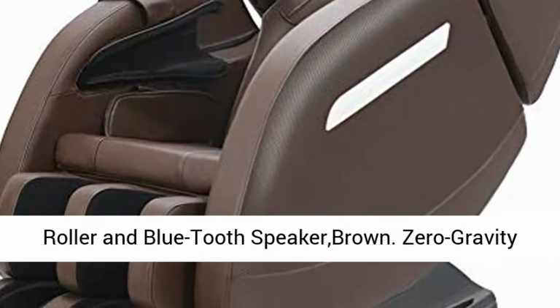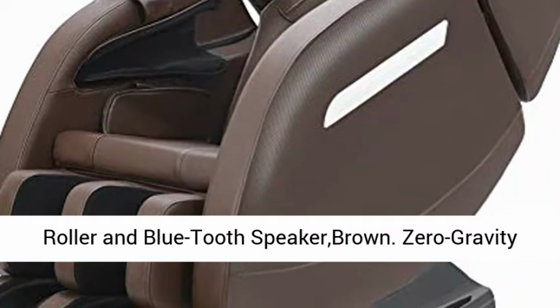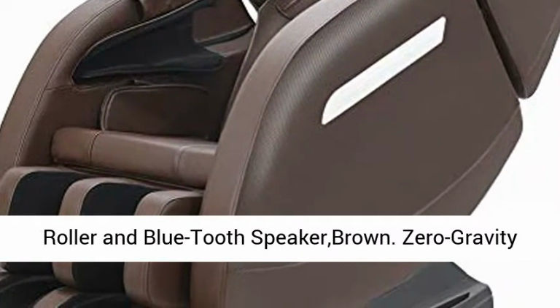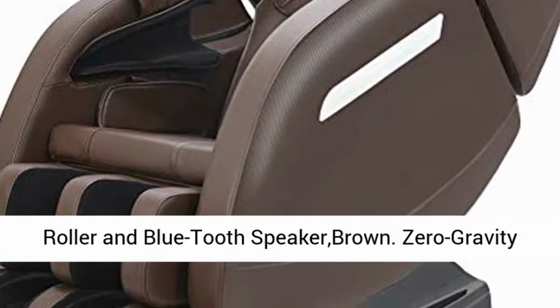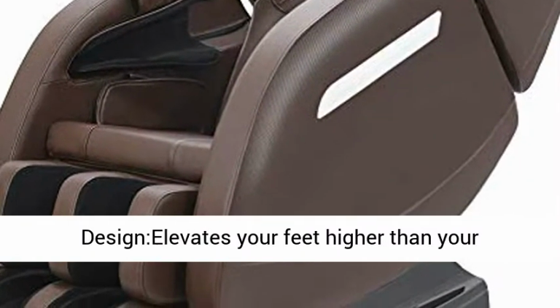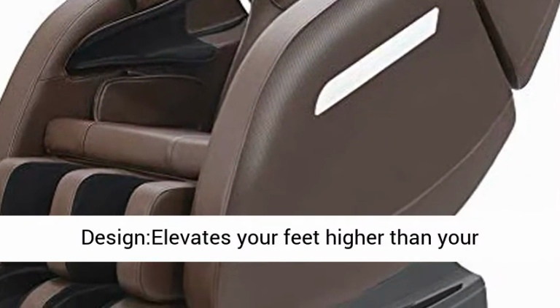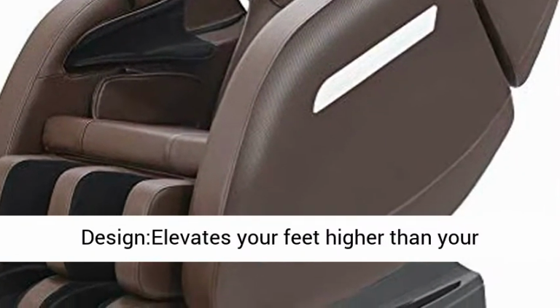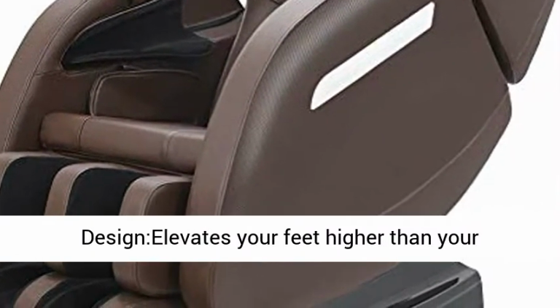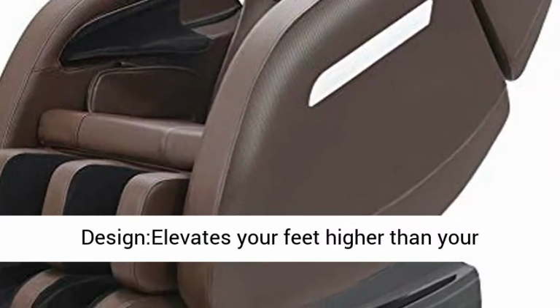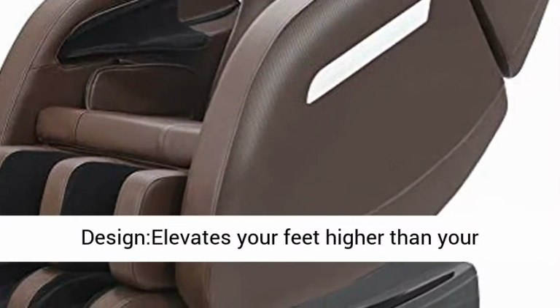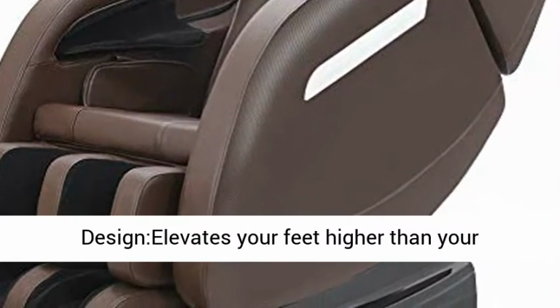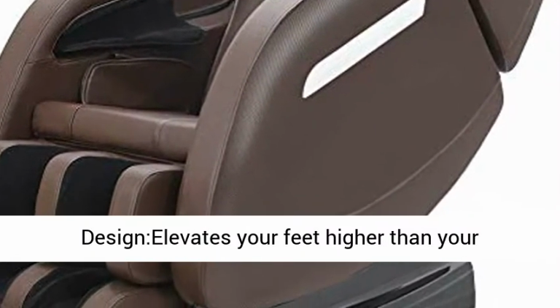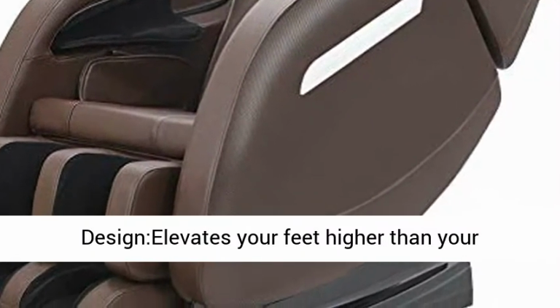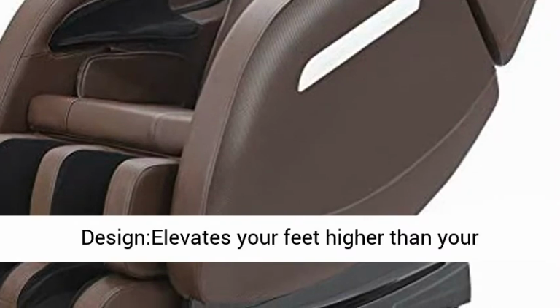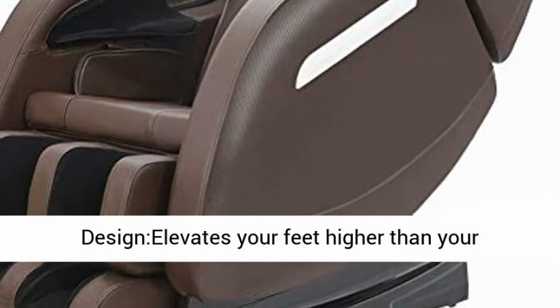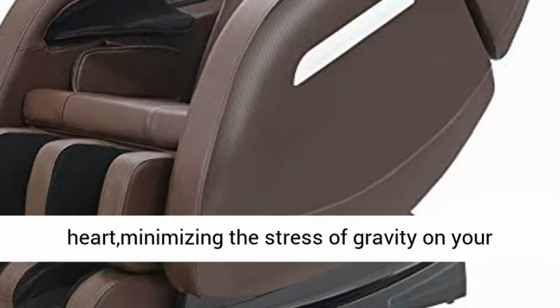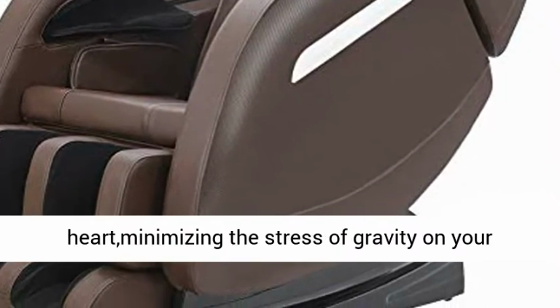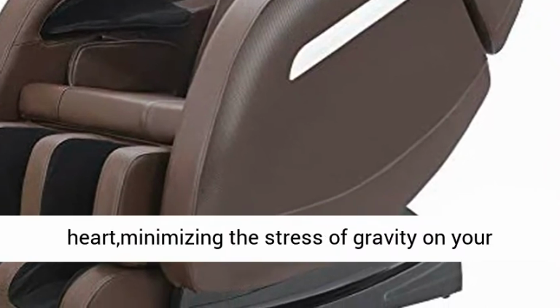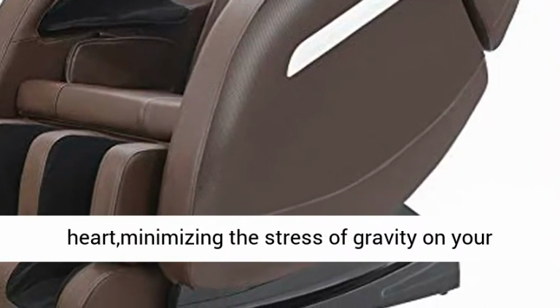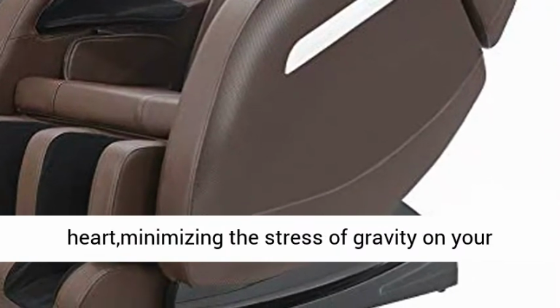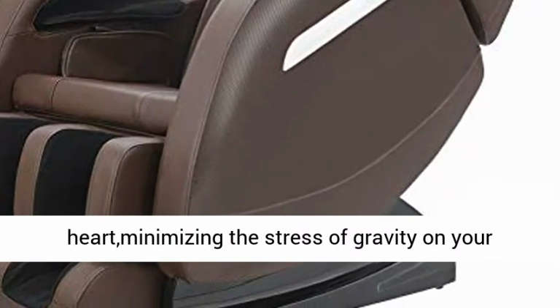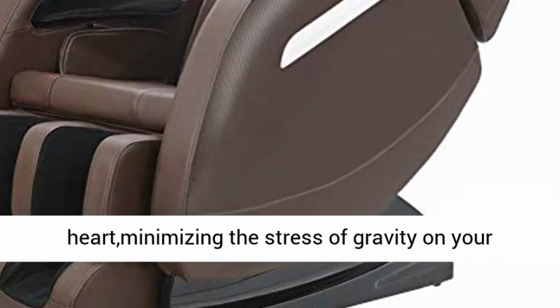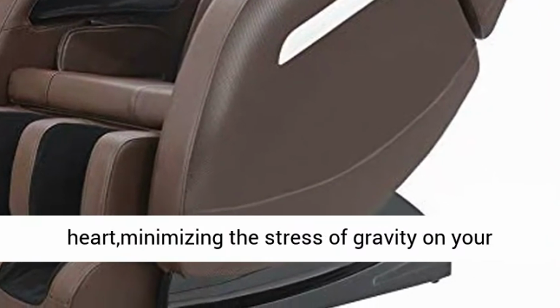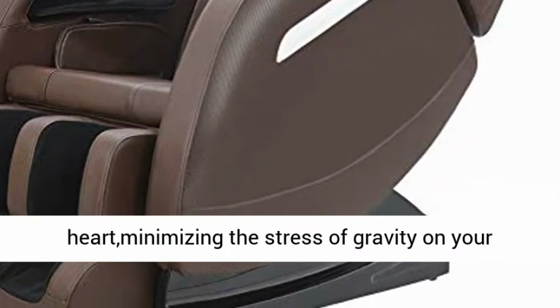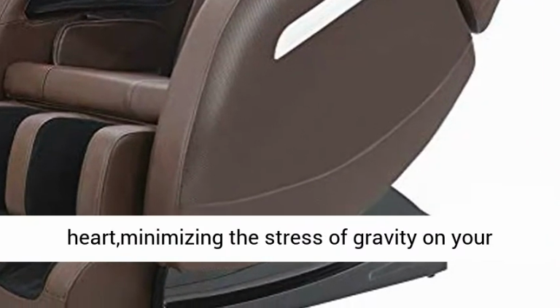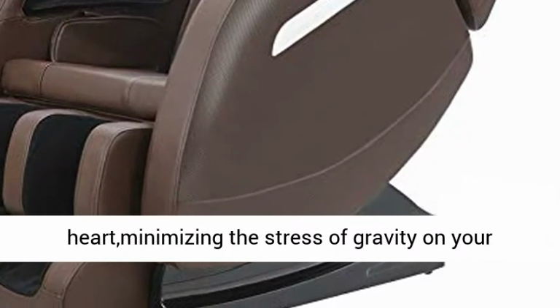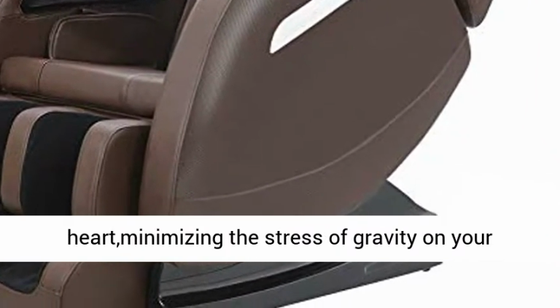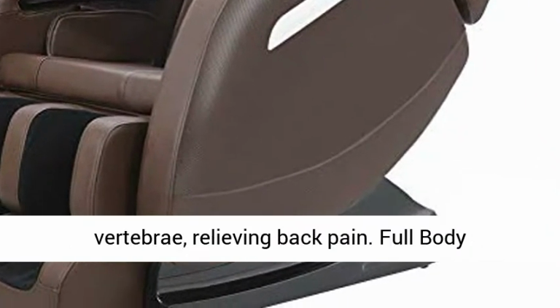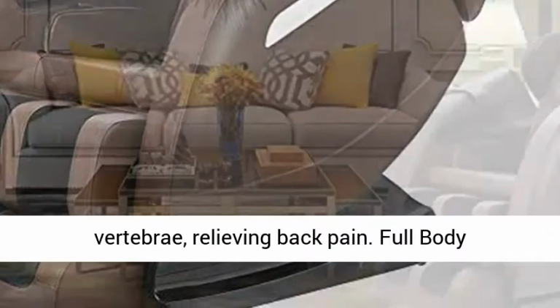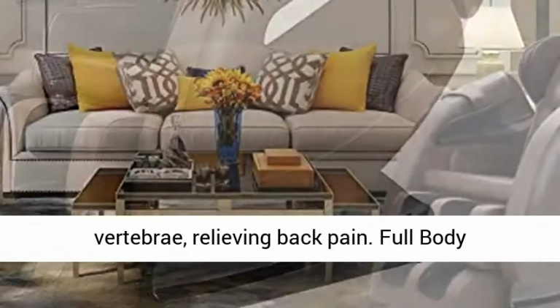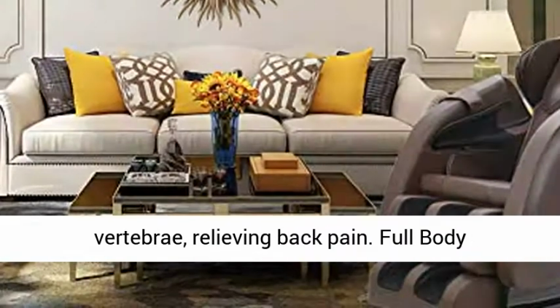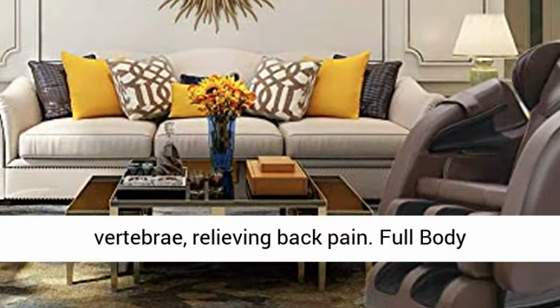Zero Gravity design elevates your feet higher than your heart, minimizing the stress of gravity on your vertebrae, relieving back pain.